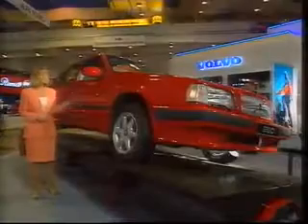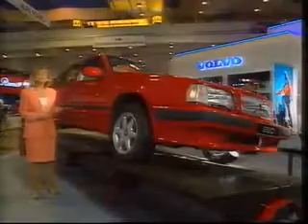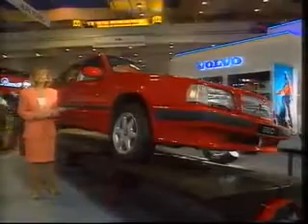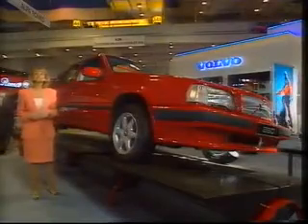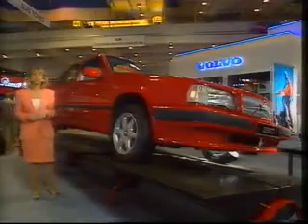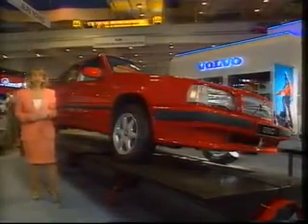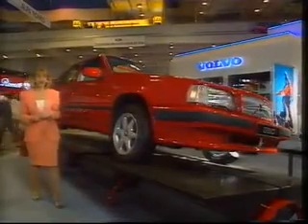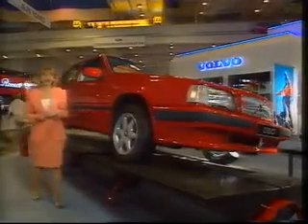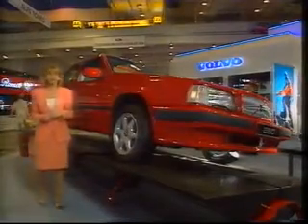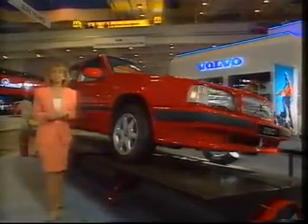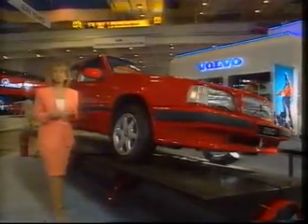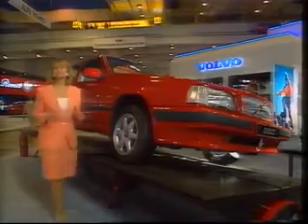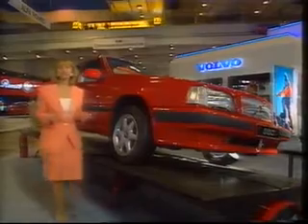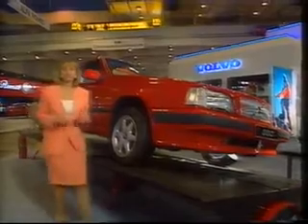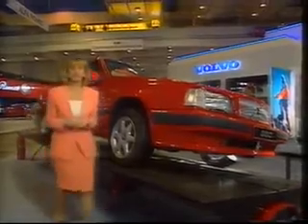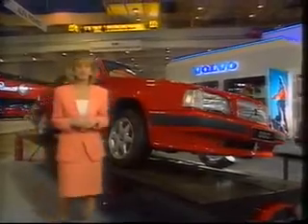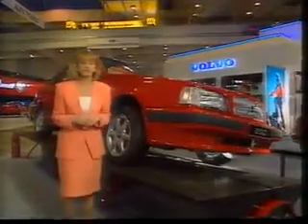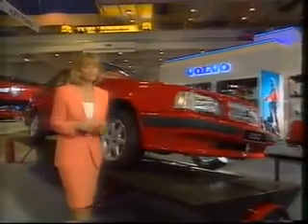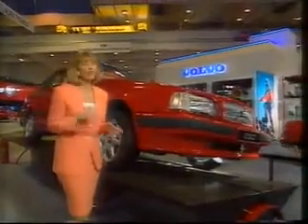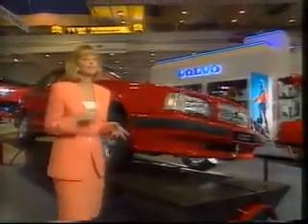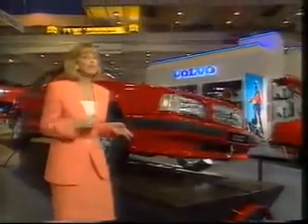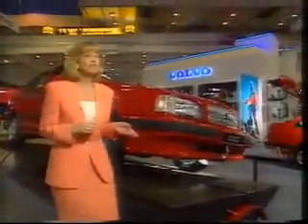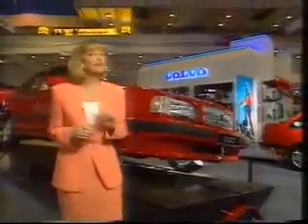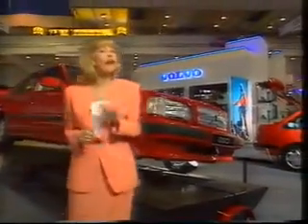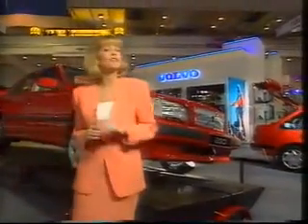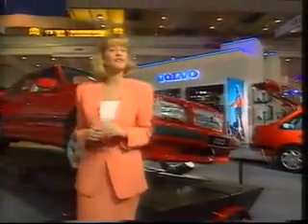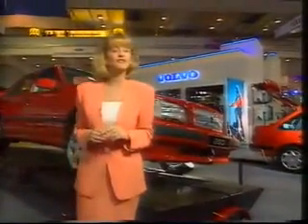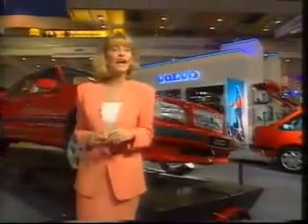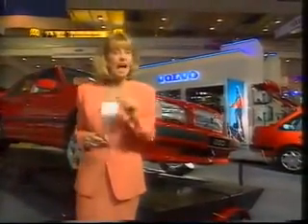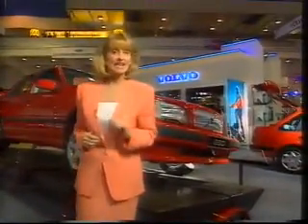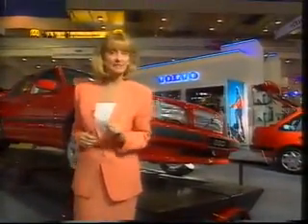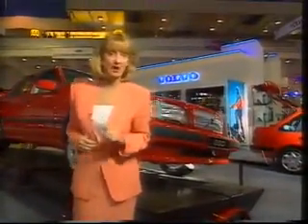This is the Volvo 850, the state-of-the-art in safety. Well, in fact, it's only half an 850, and here's why.